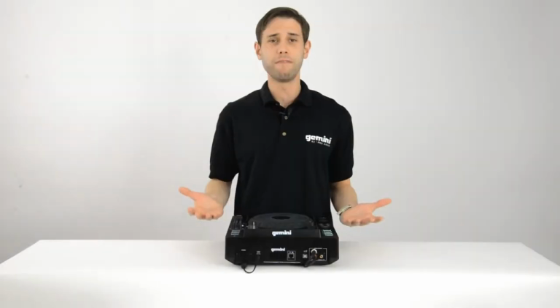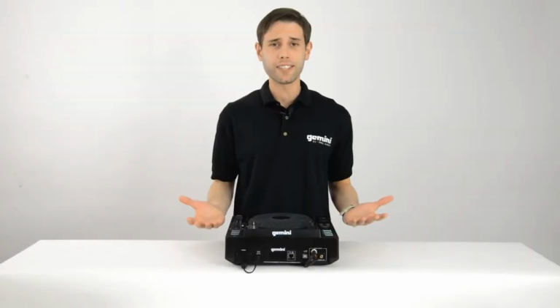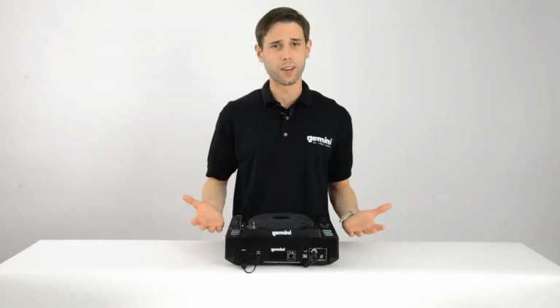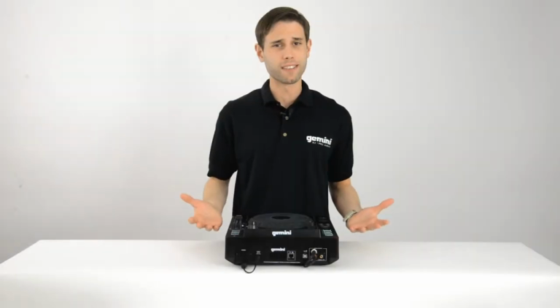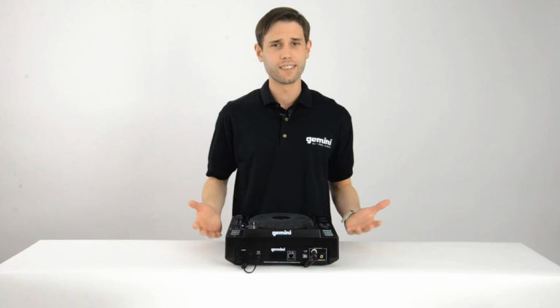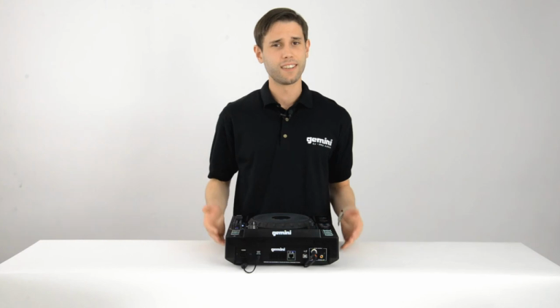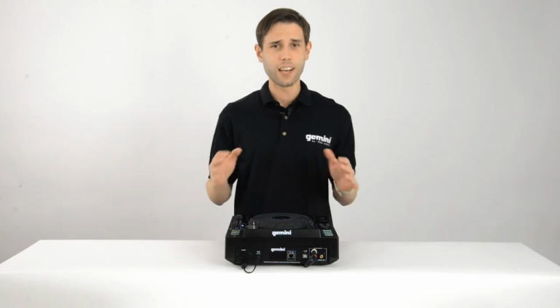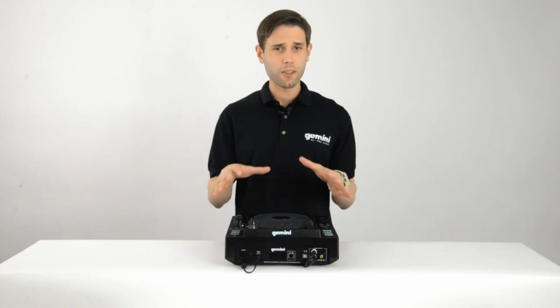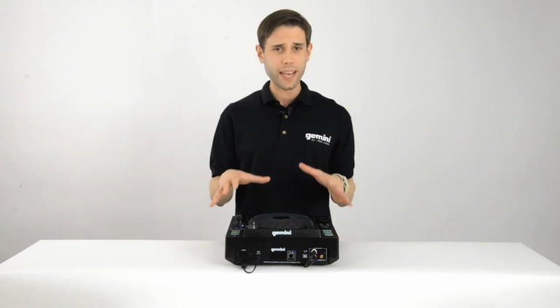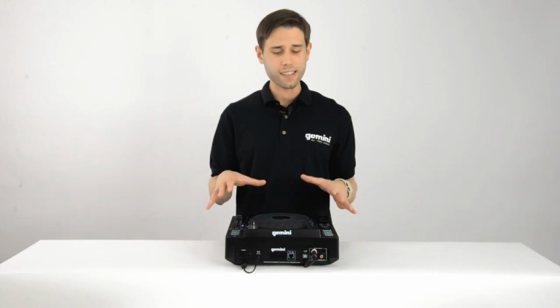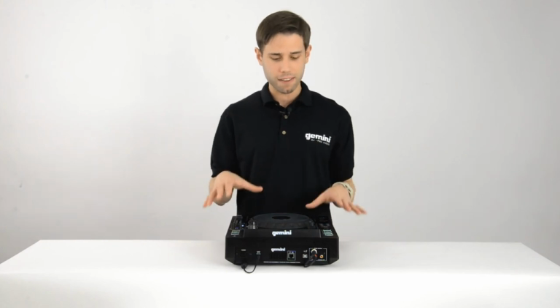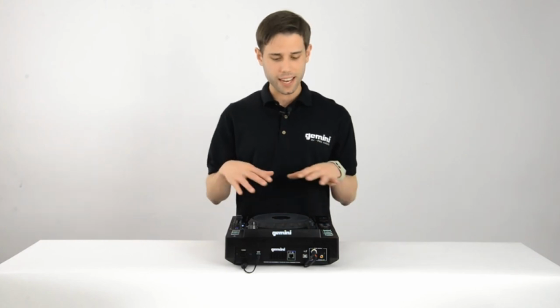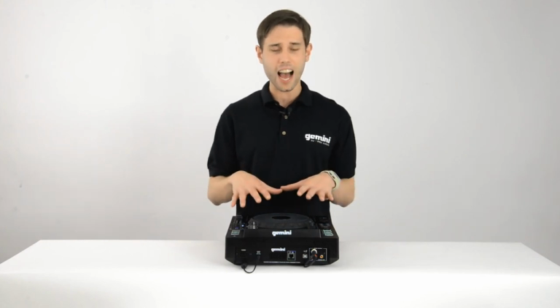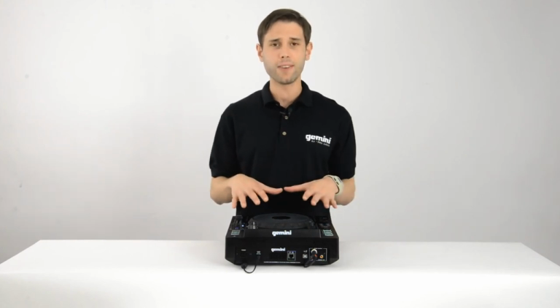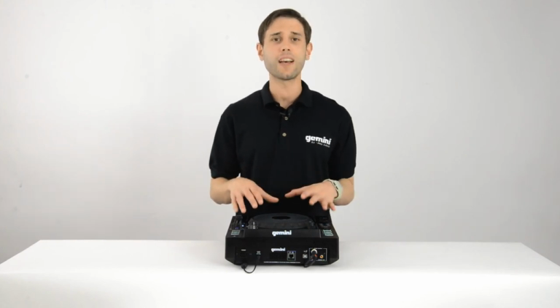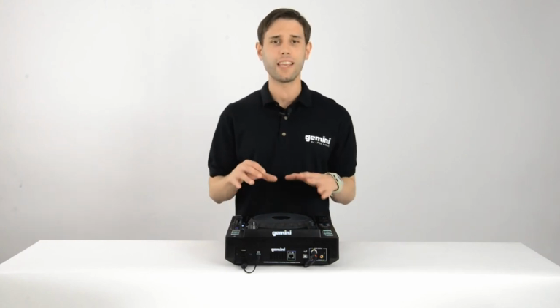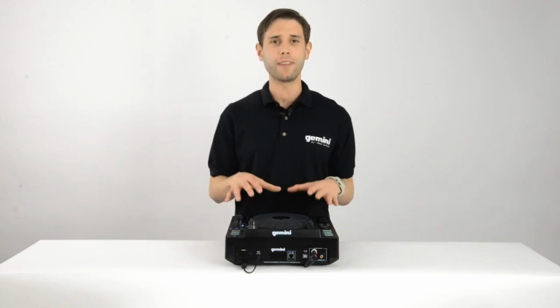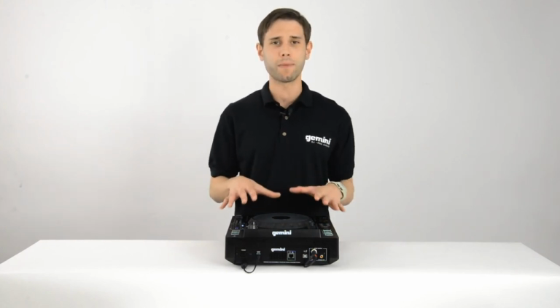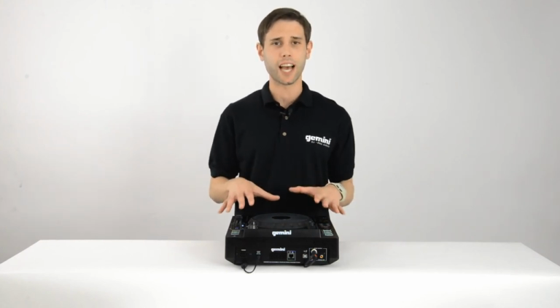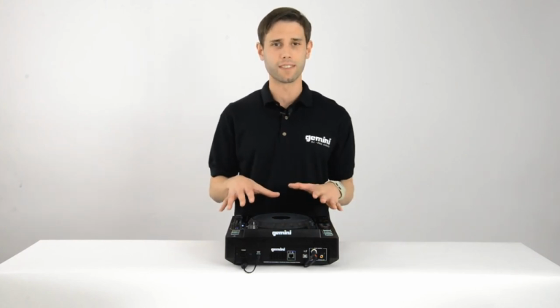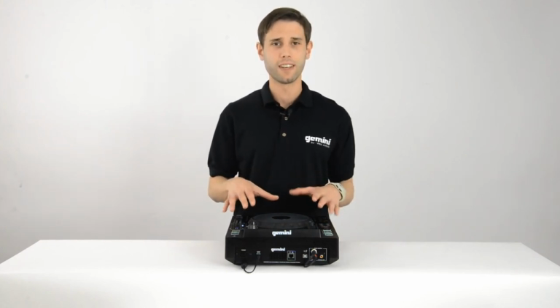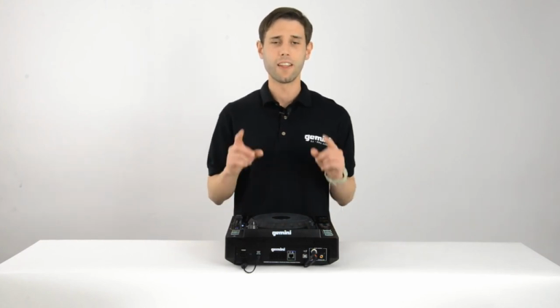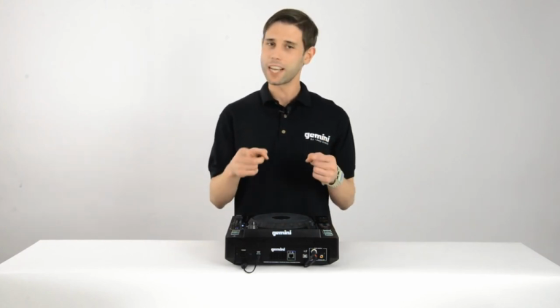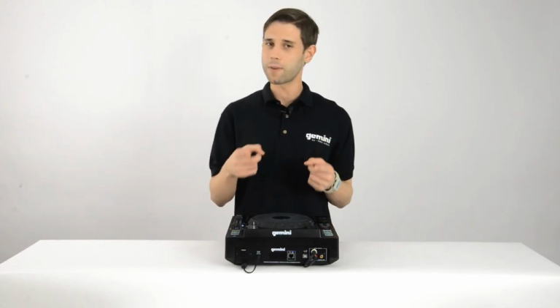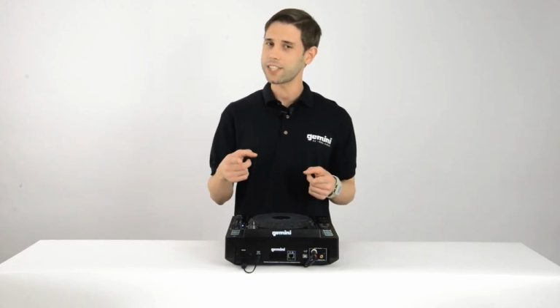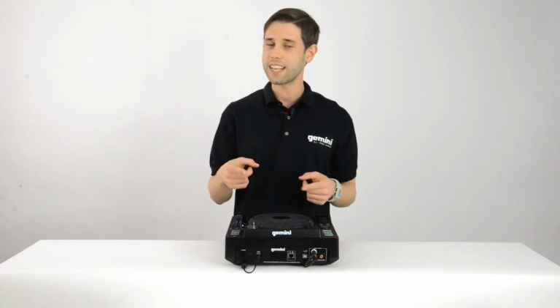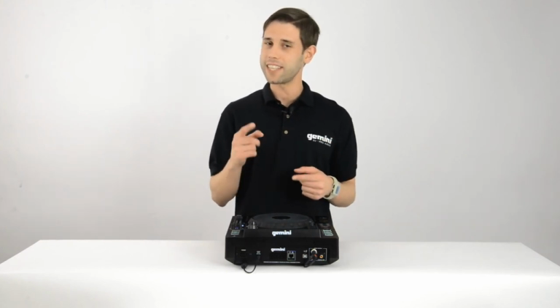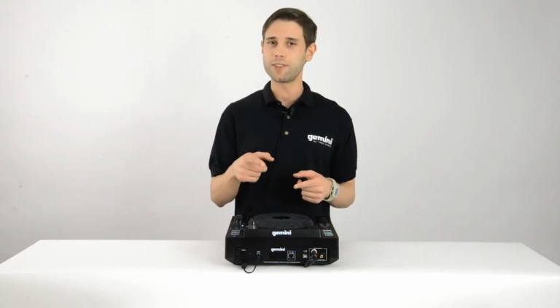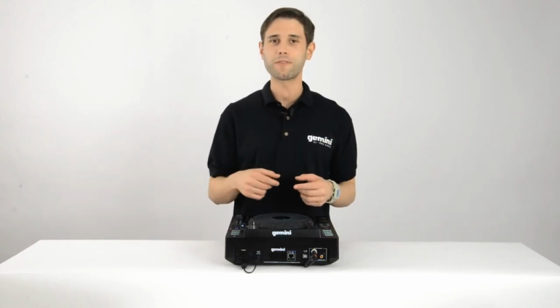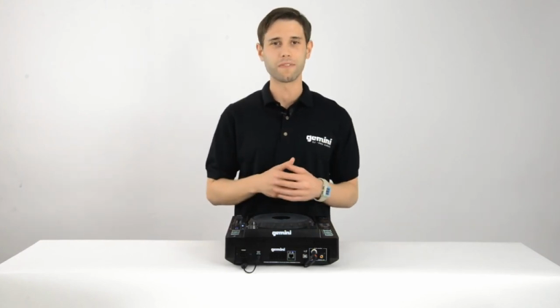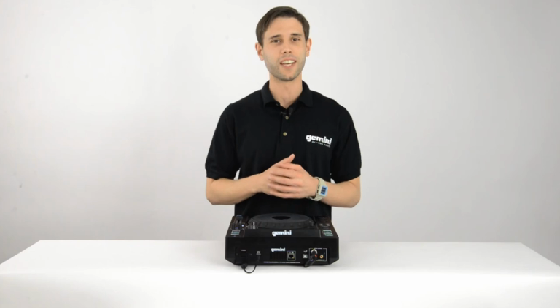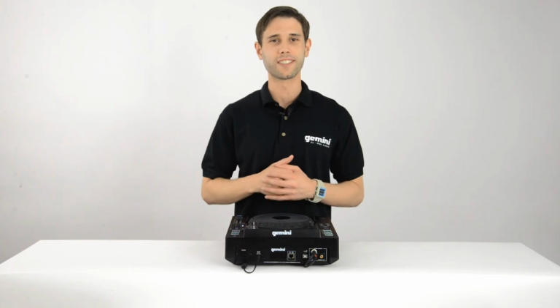Very simple, guys. Now you know the basics of setting Hot Cues on the MDJ-1000. Thanks for watching and stay tuned for more videos.